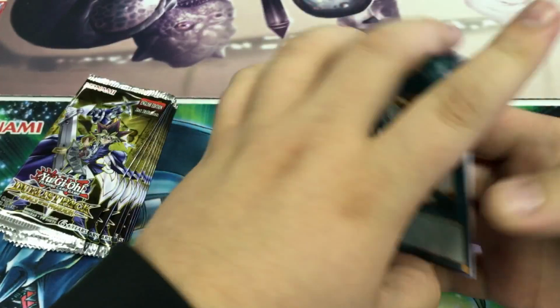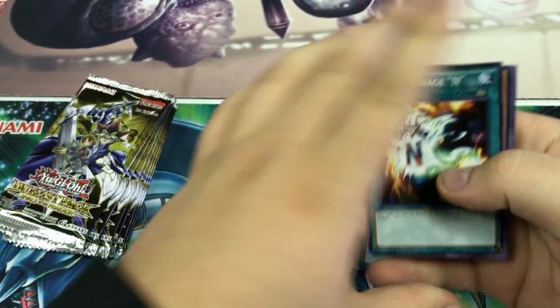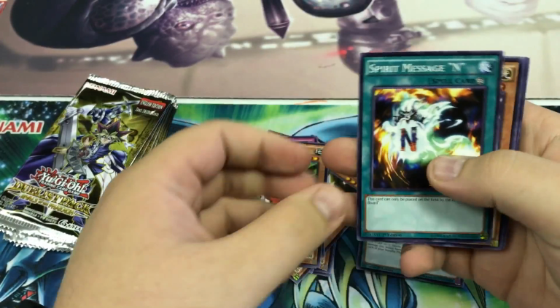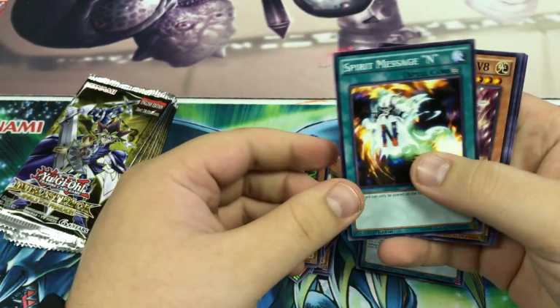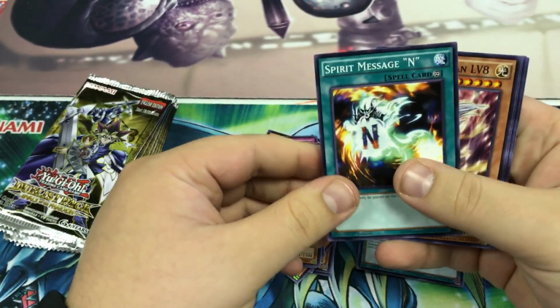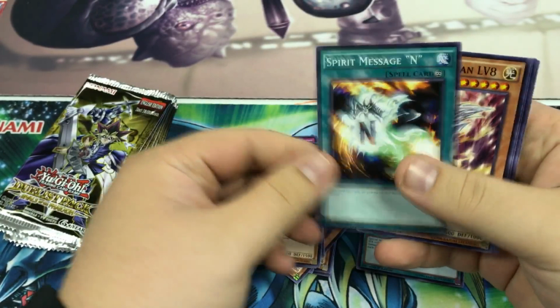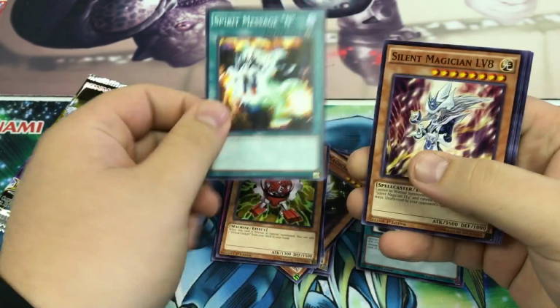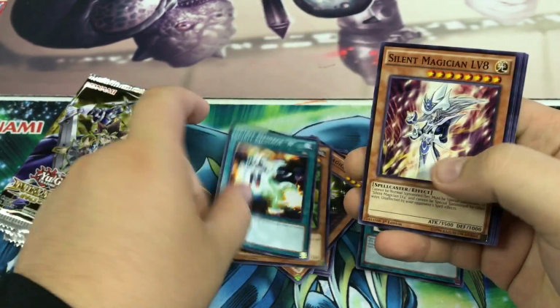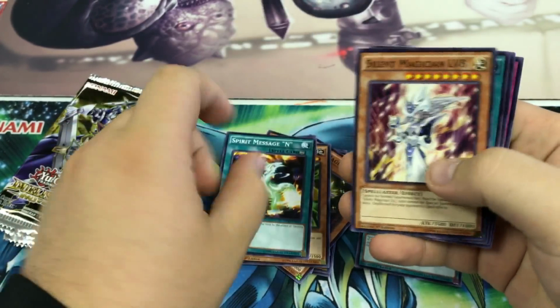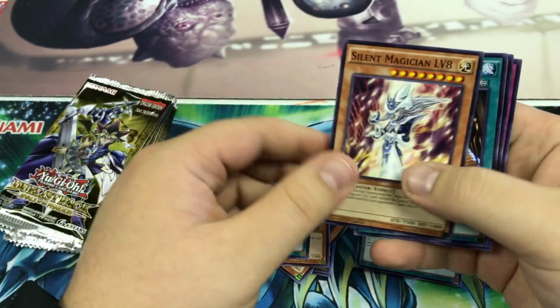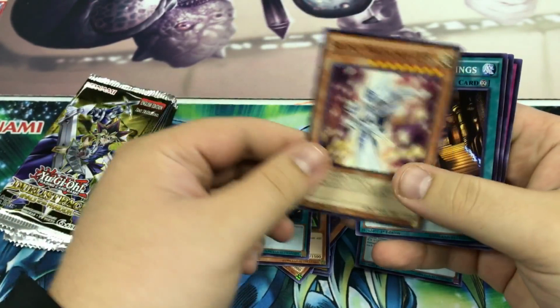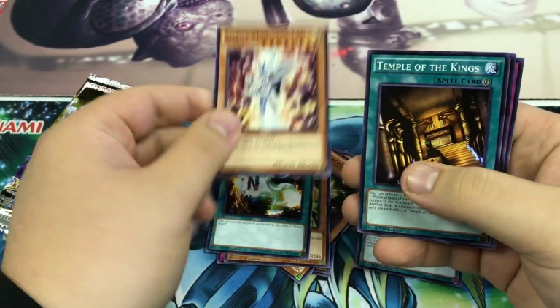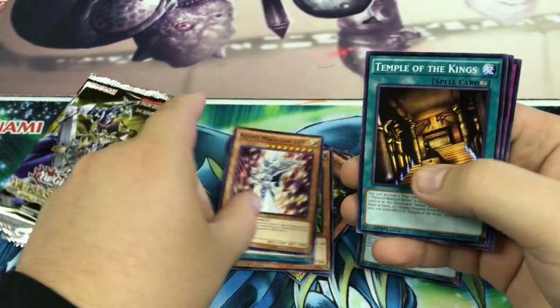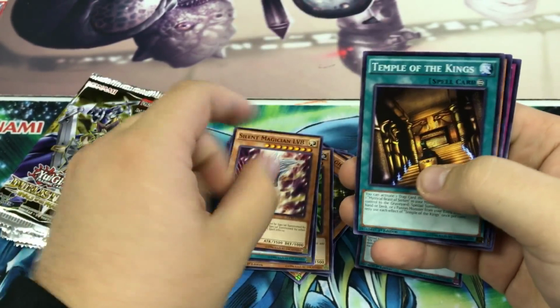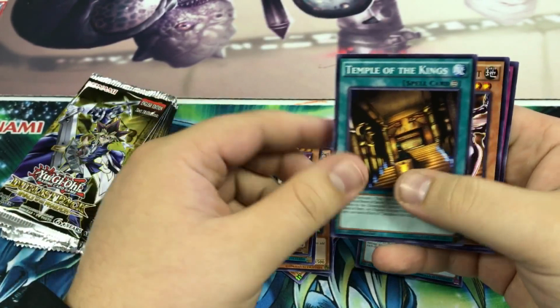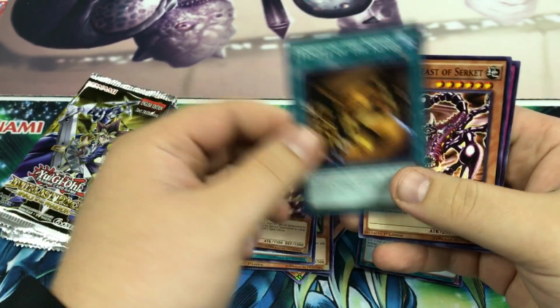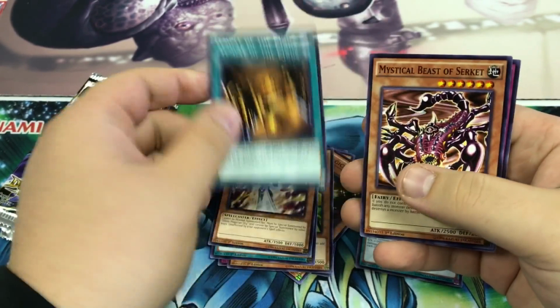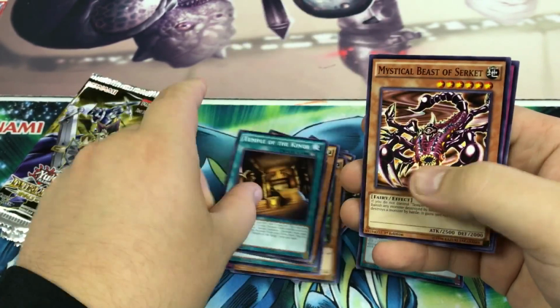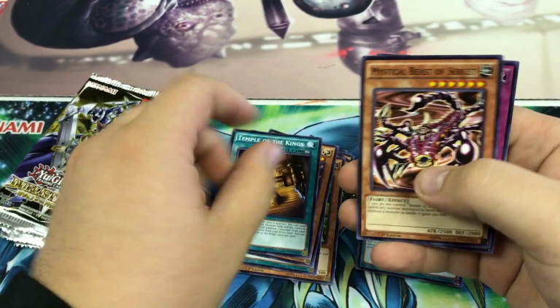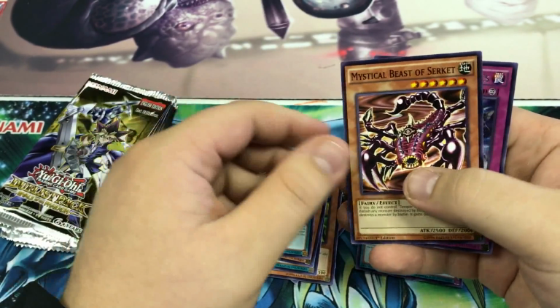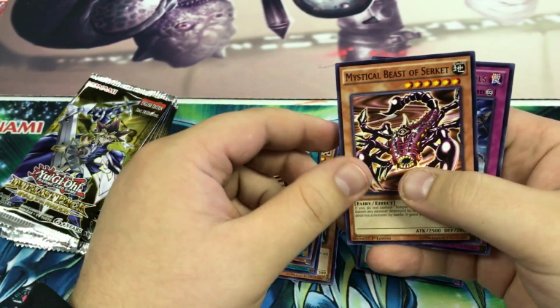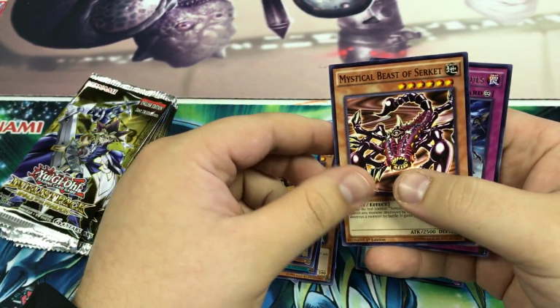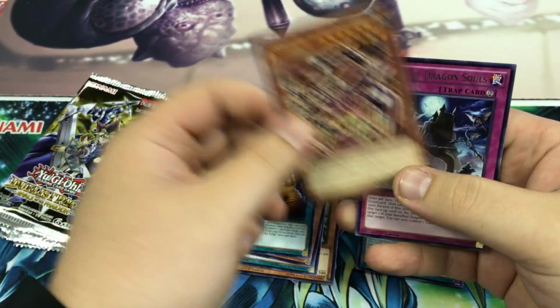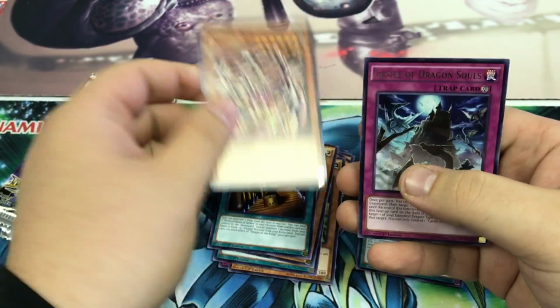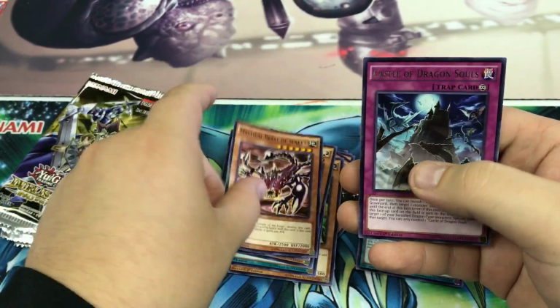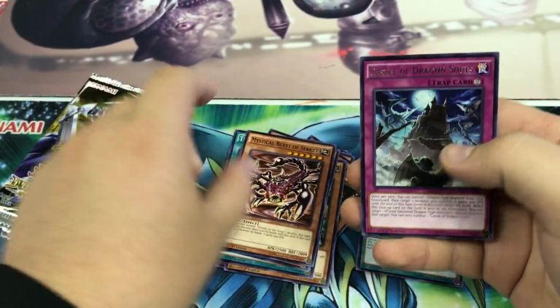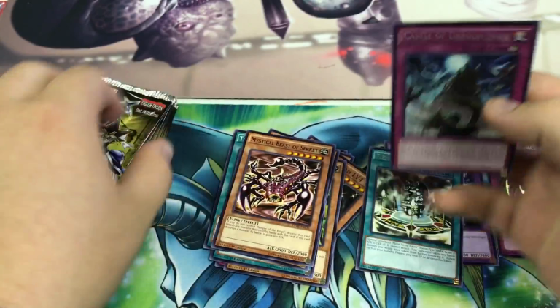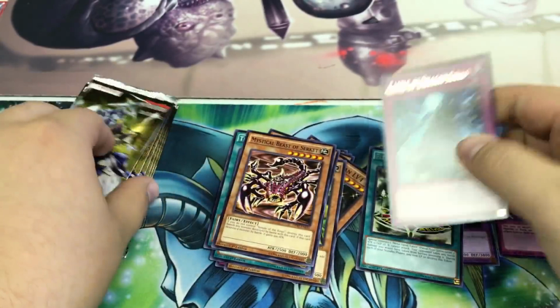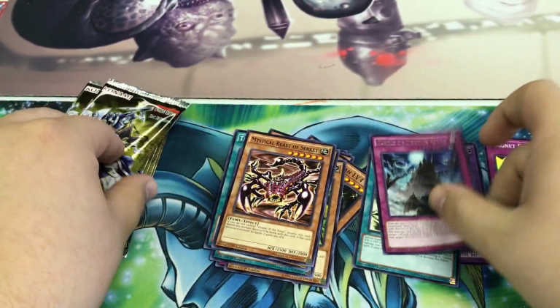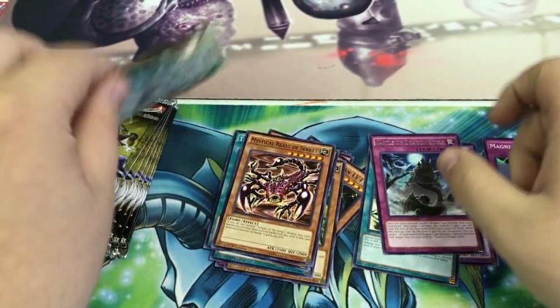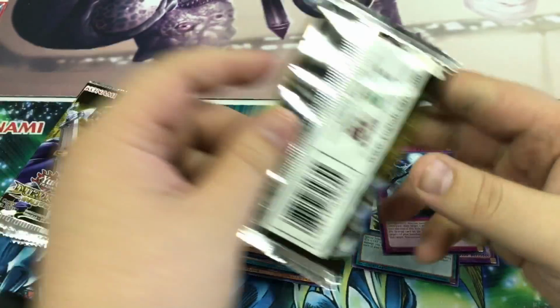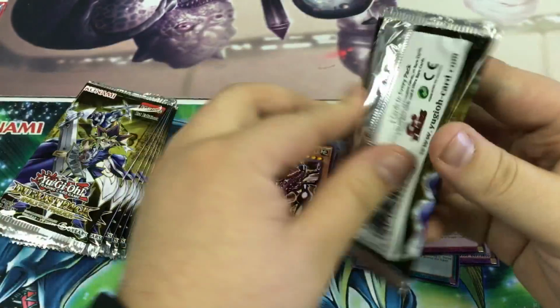Third pack: Spirit Message, Silent Magician, Temple of the Kings, Mystical Beast's Circuit, and Castle Dragon Souls.